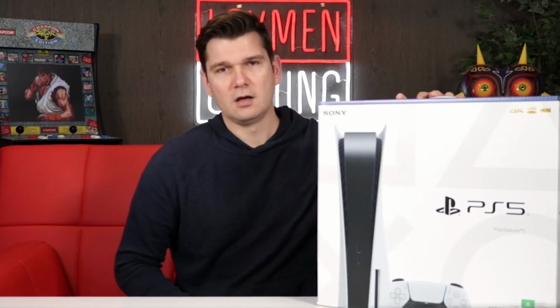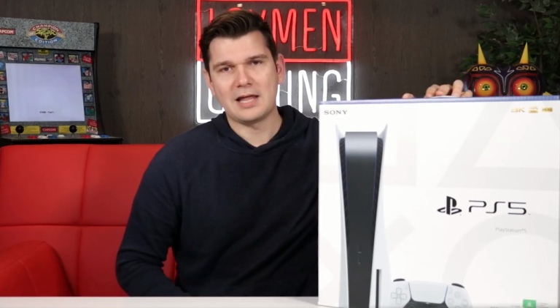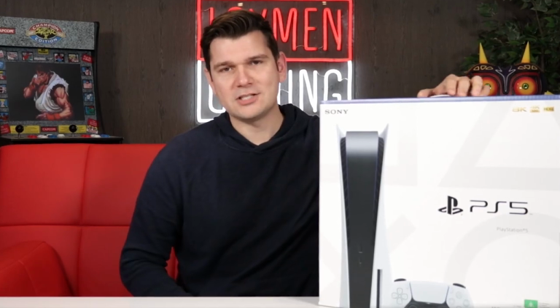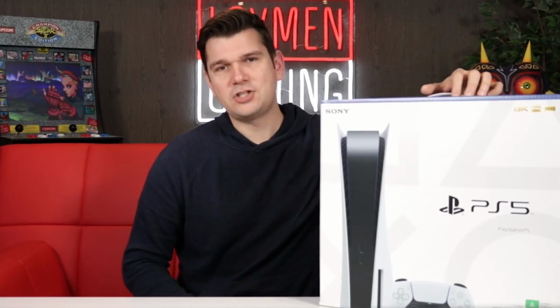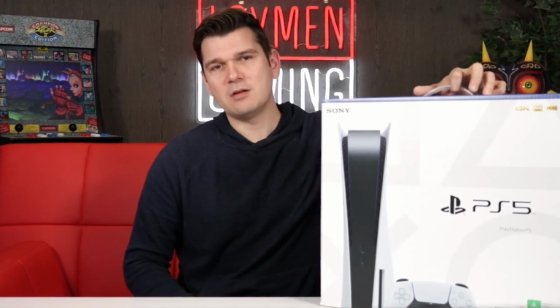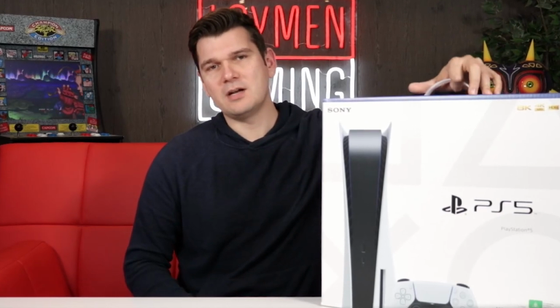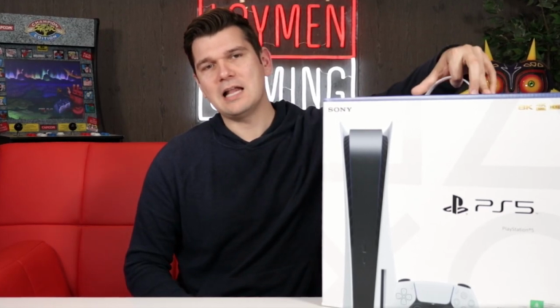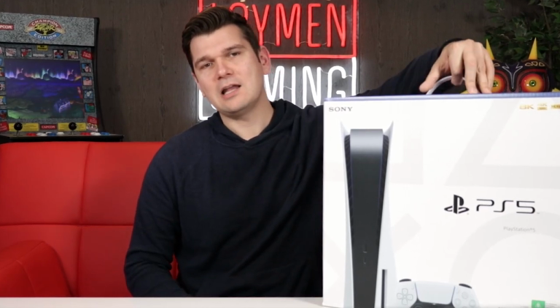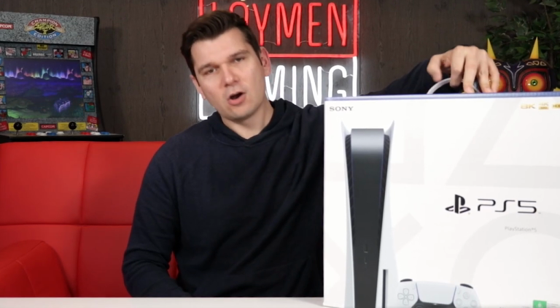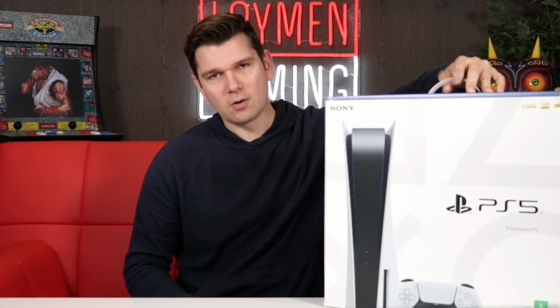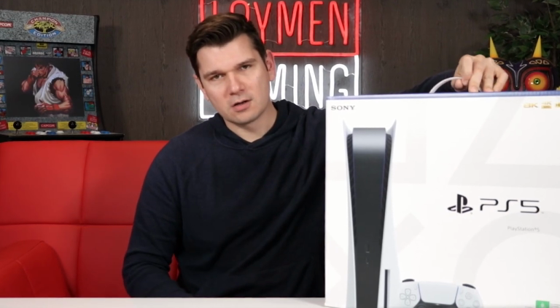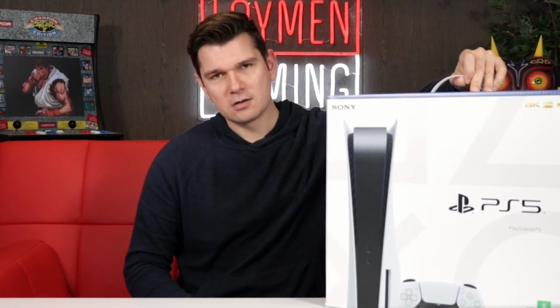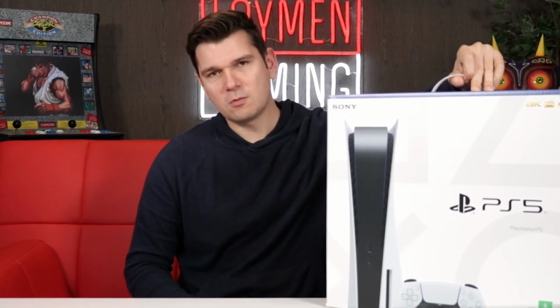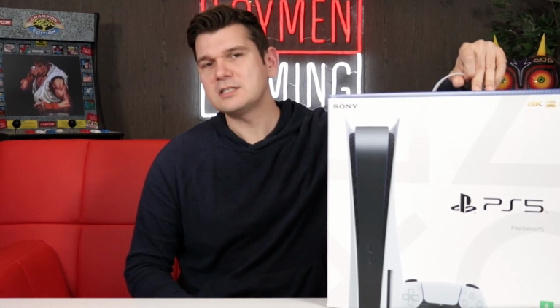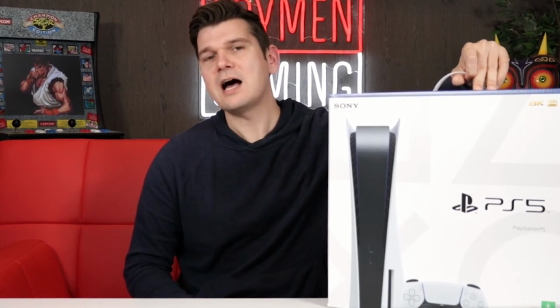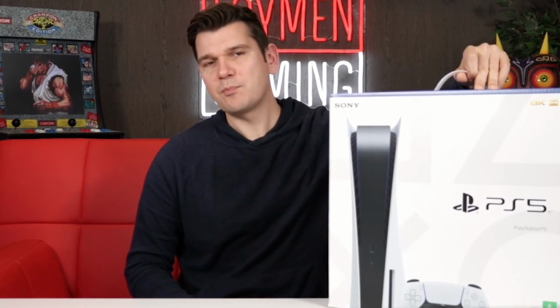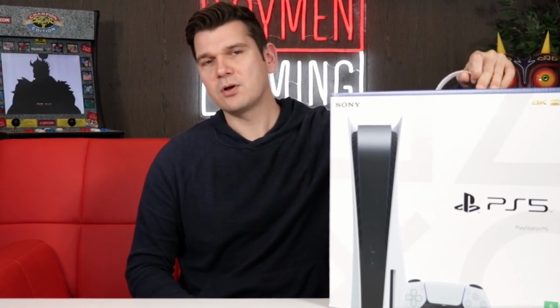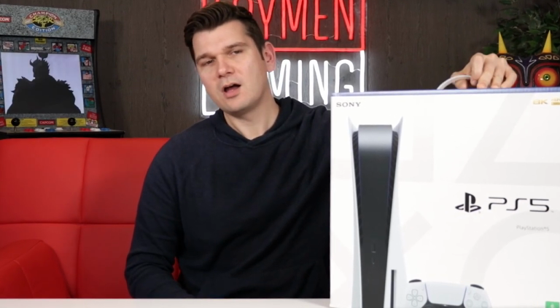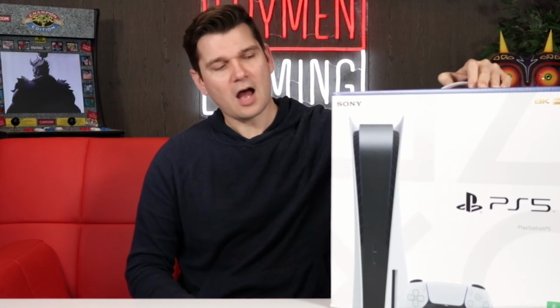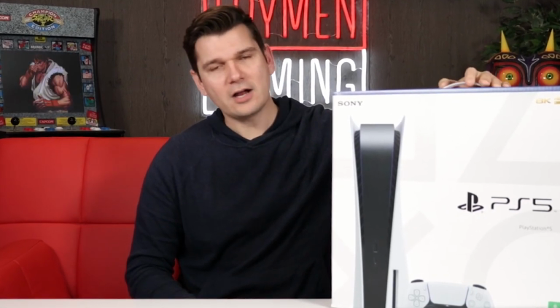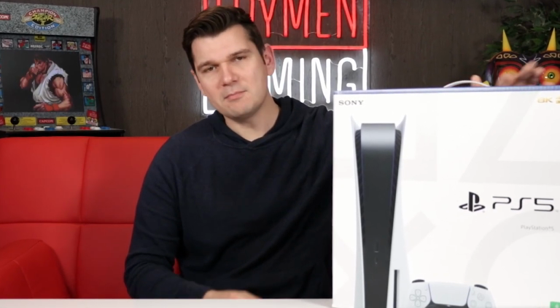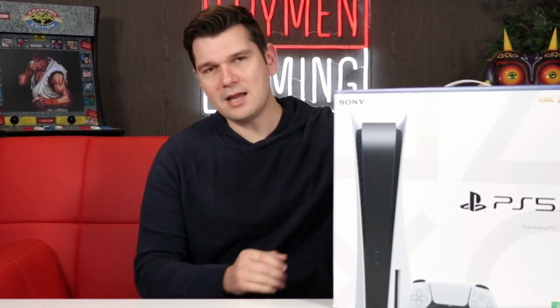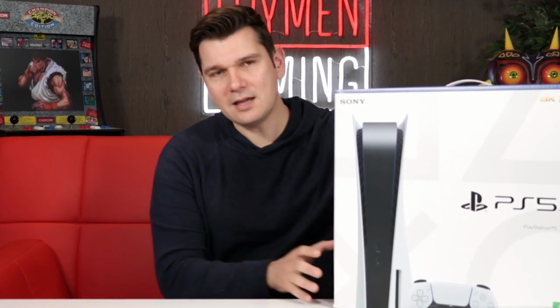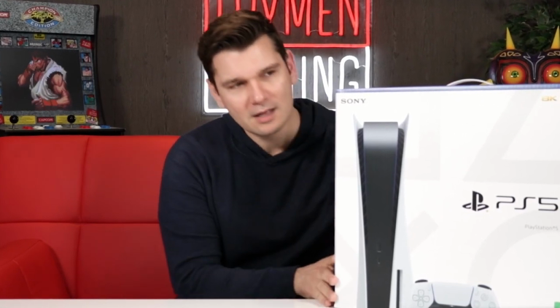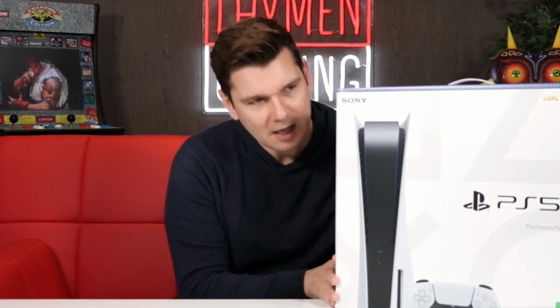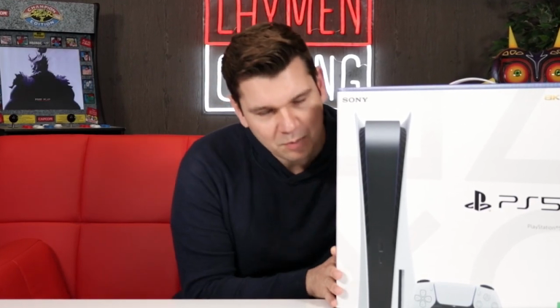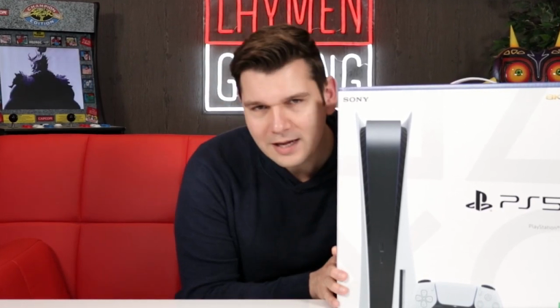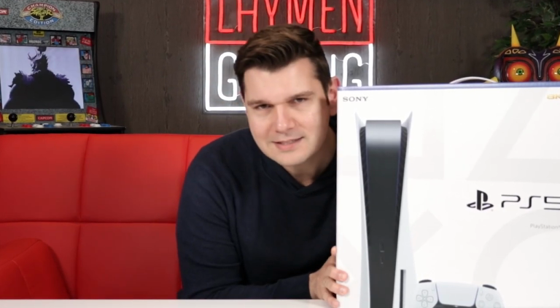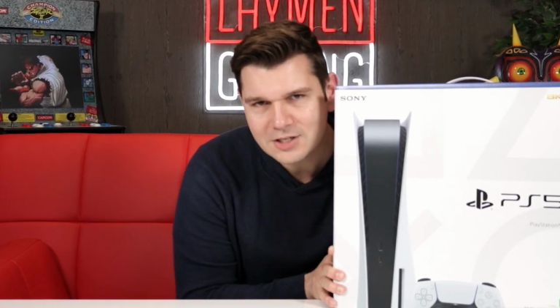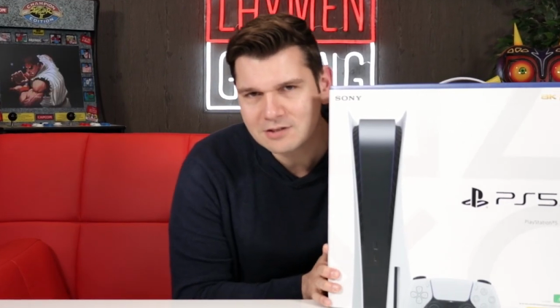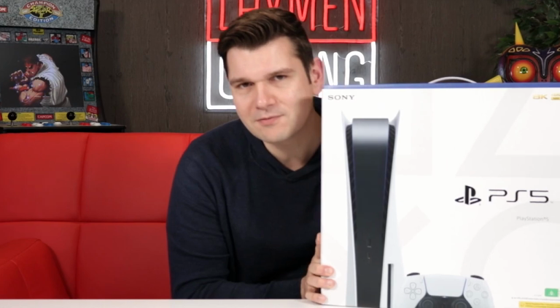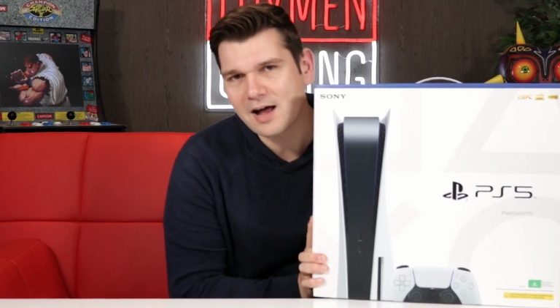Ladies and gentlemen, hello! What's up? I got me a PlayStation 5!